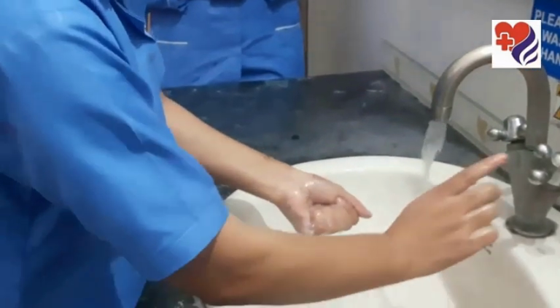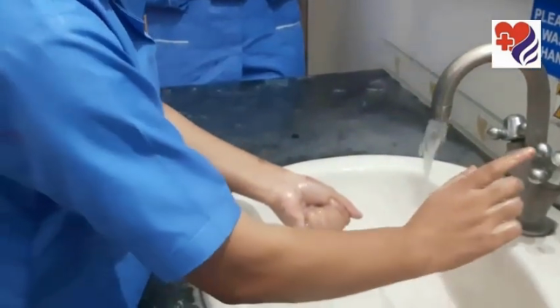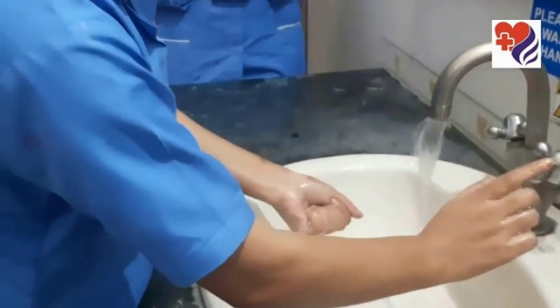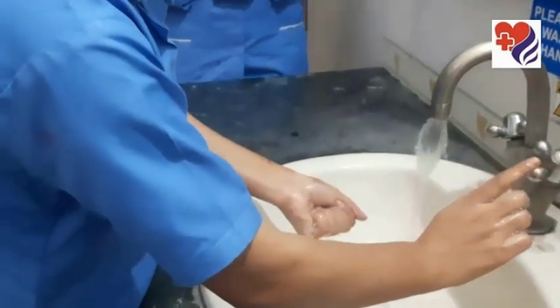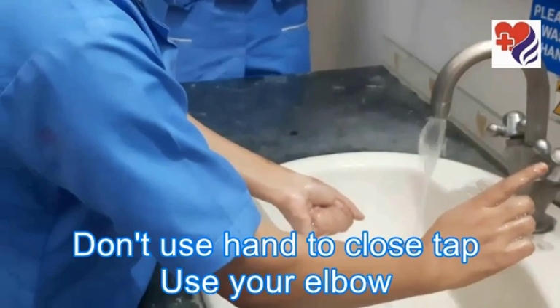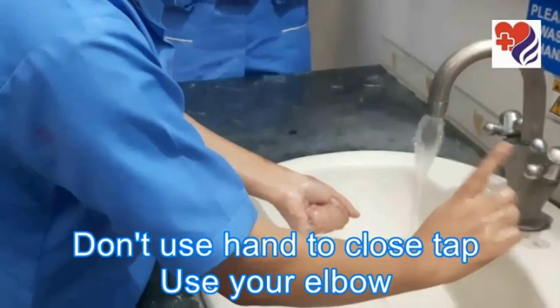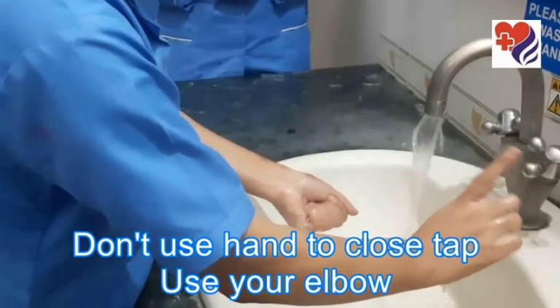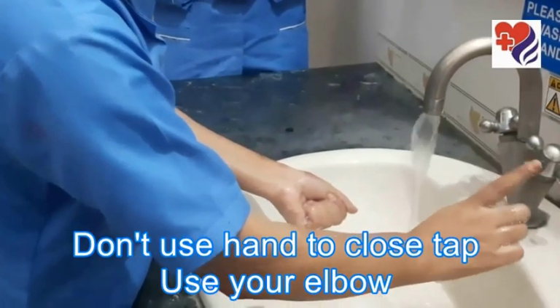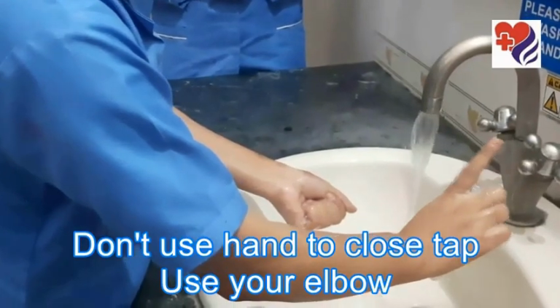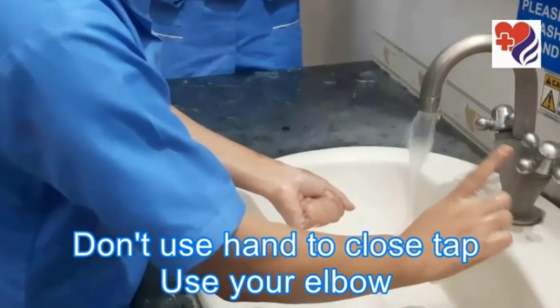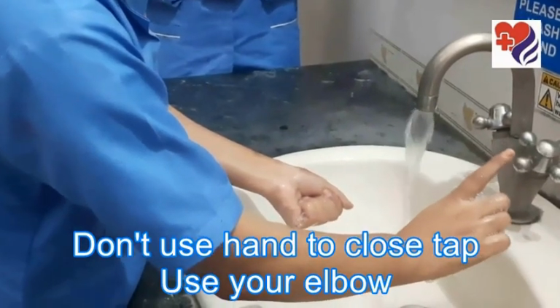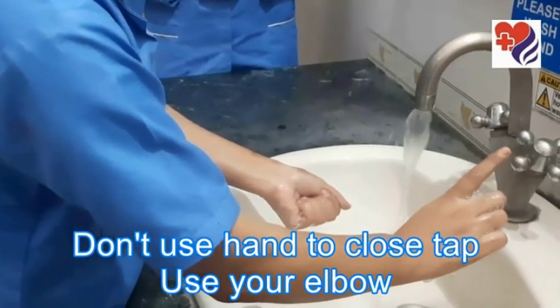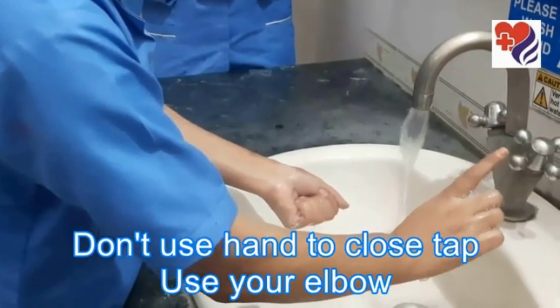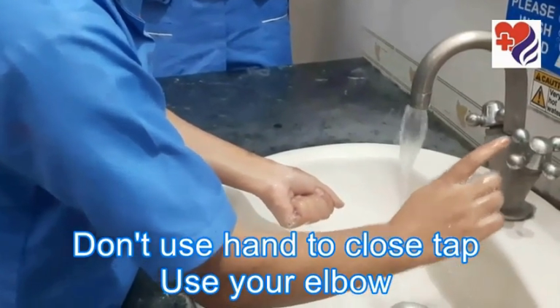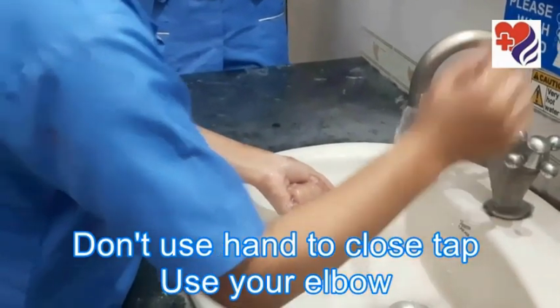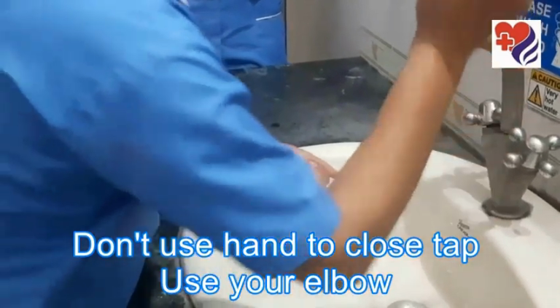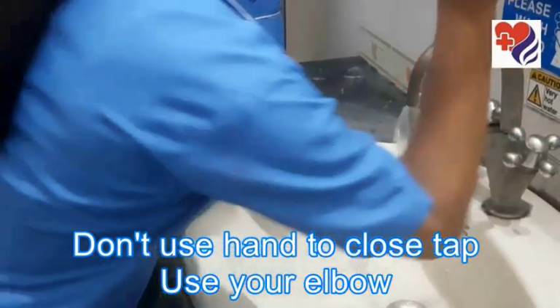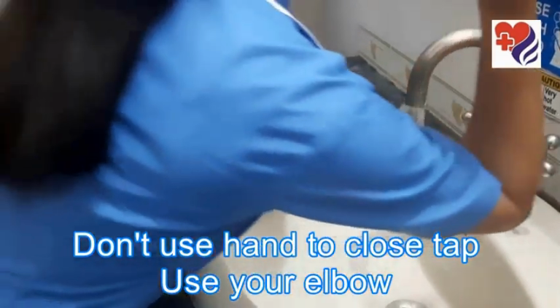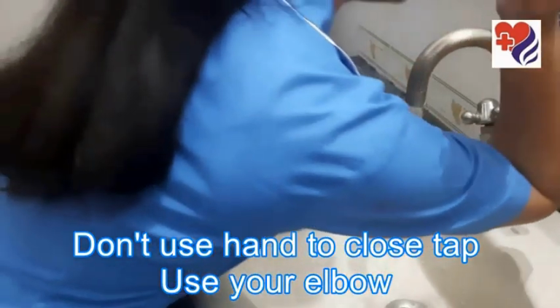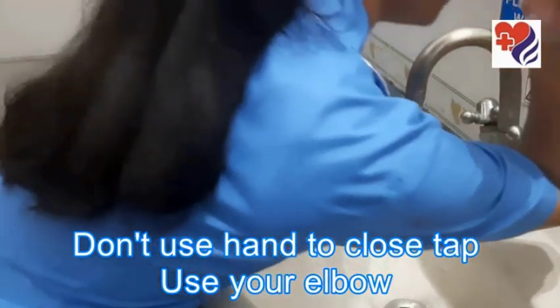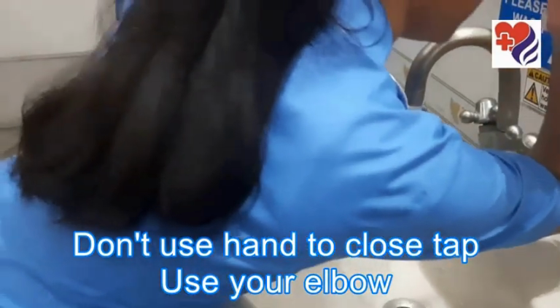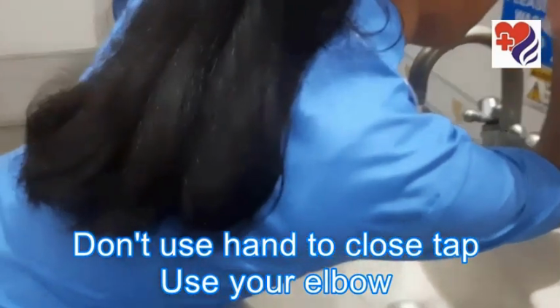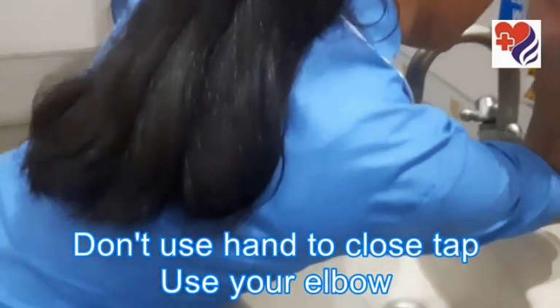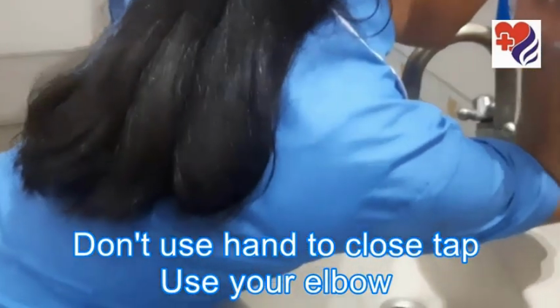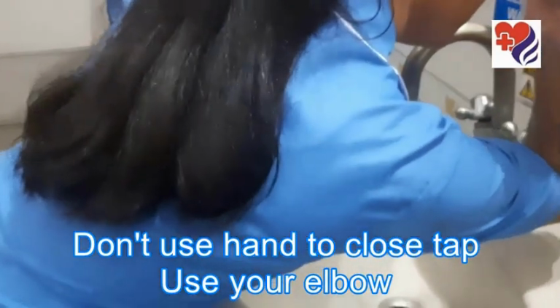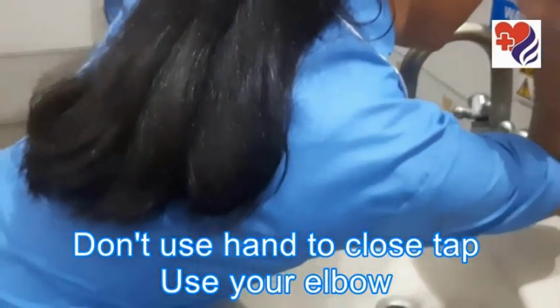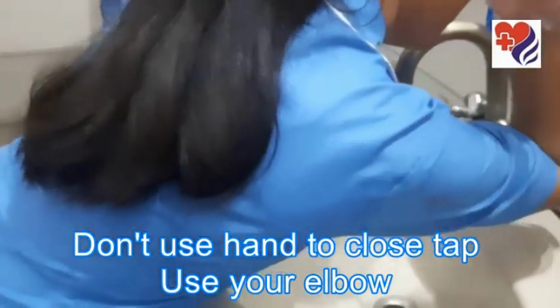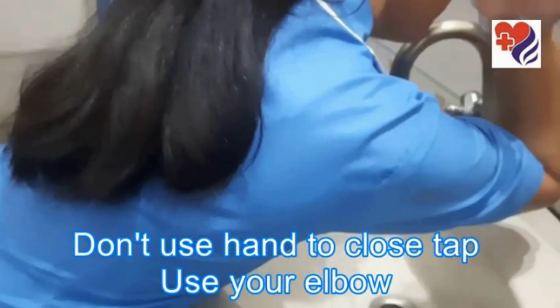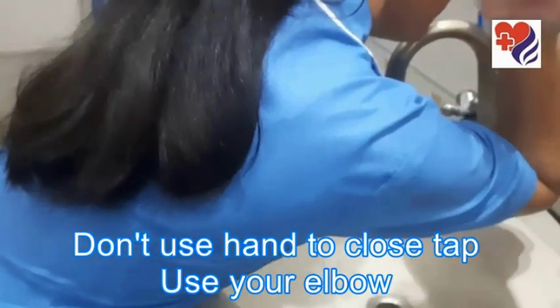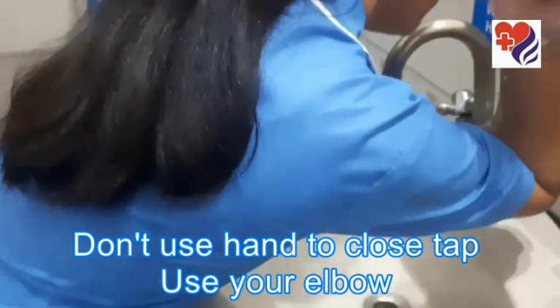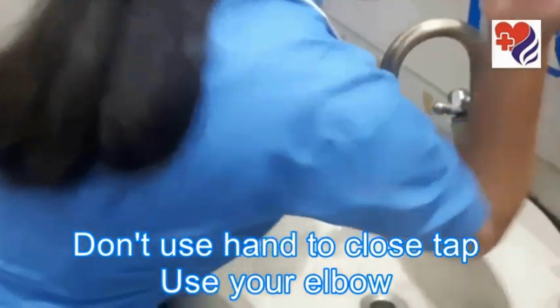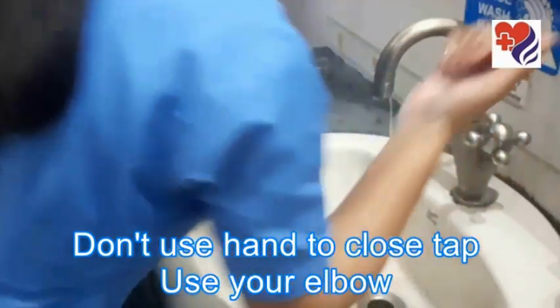No, Maria, no — this is a wrong method. Use your elbow on less infectious areas, so close the tap with your elbow.